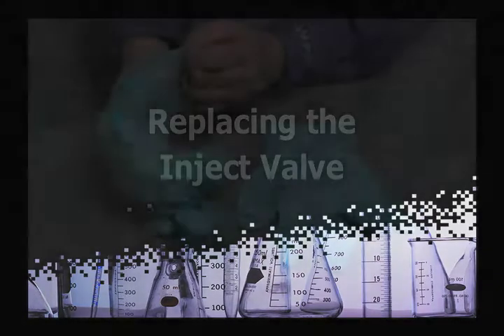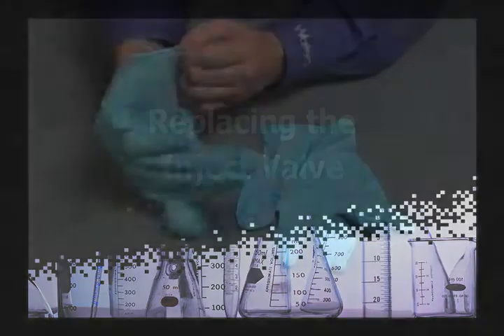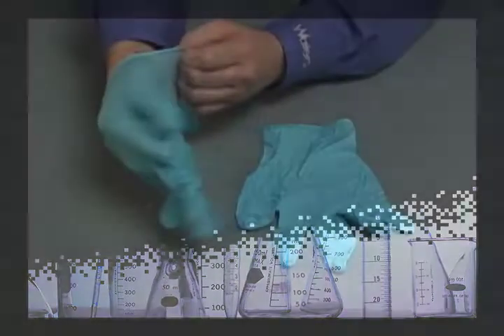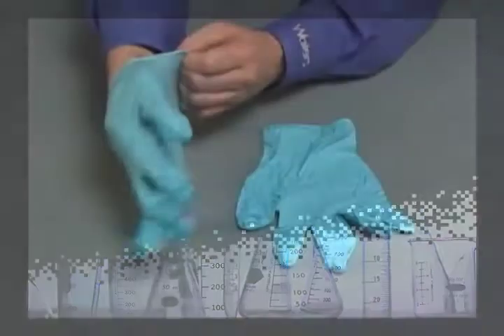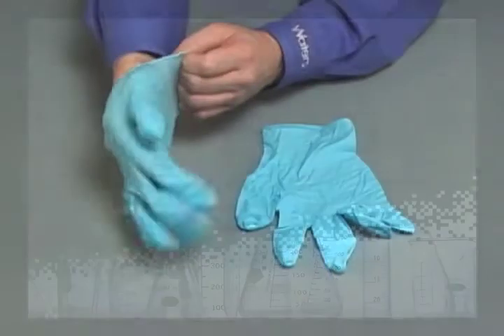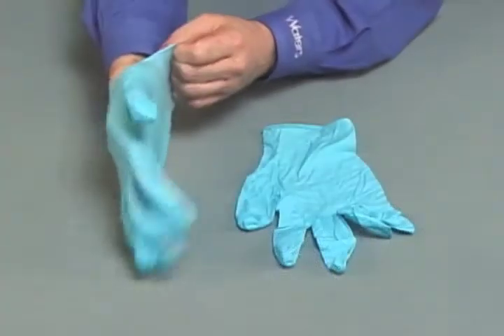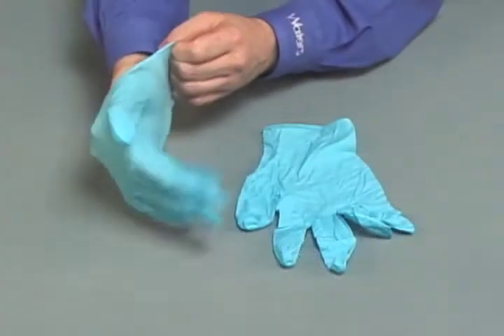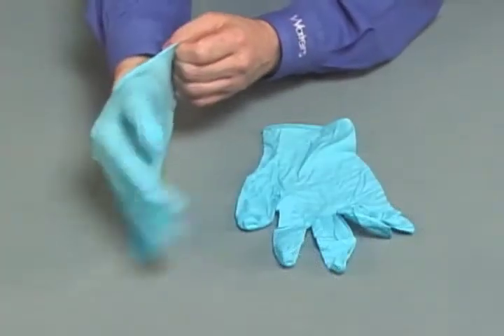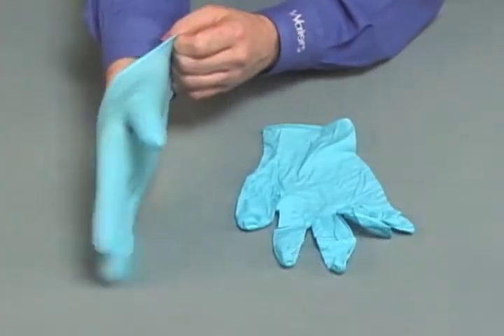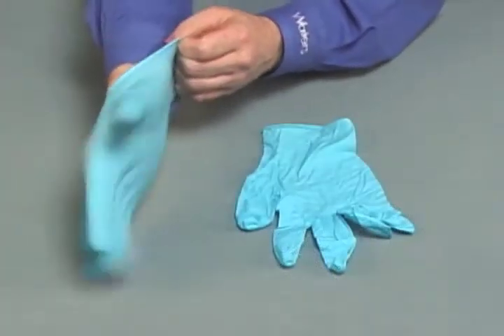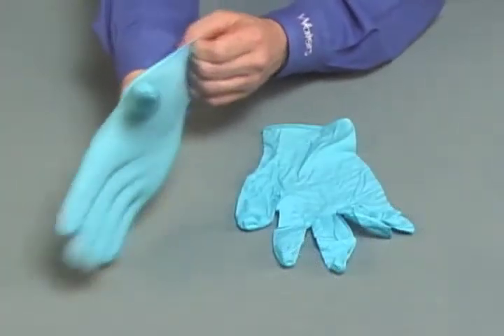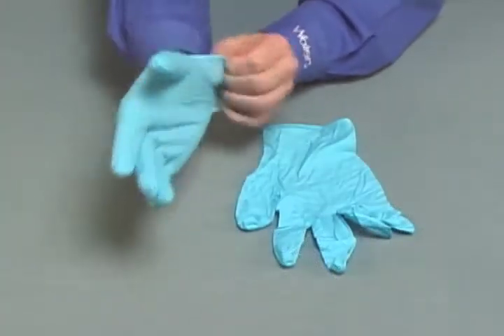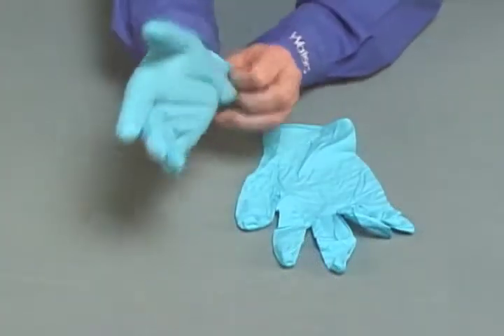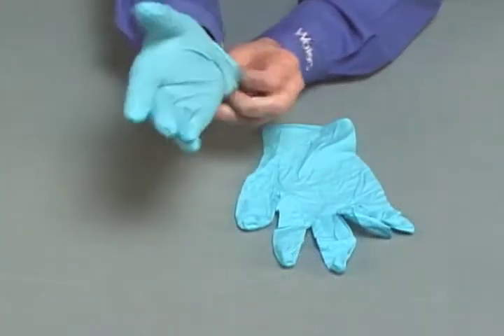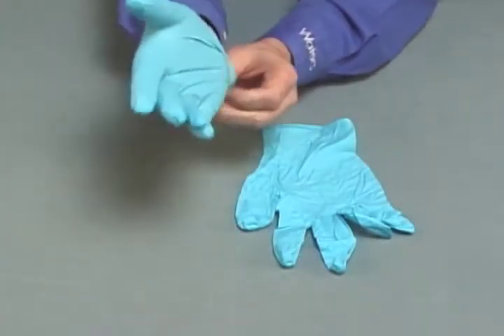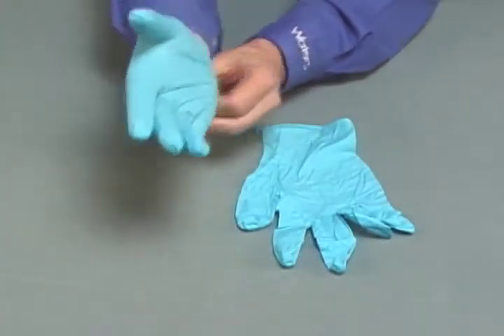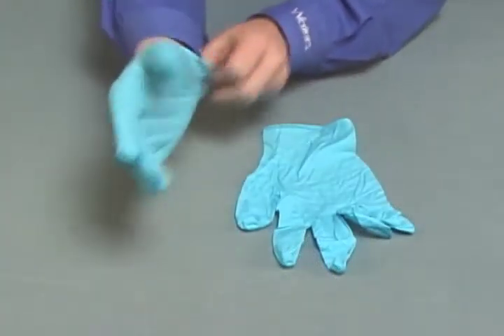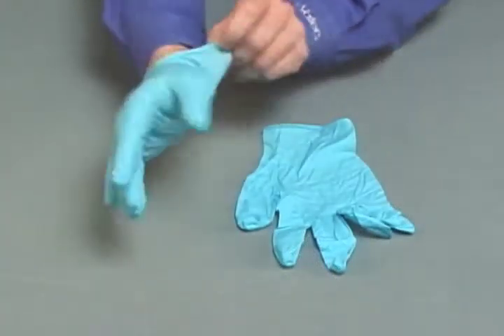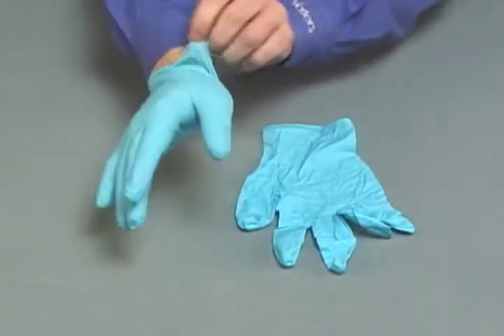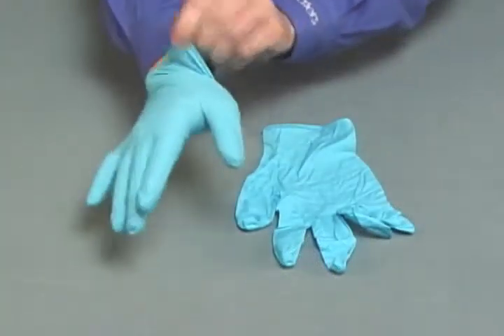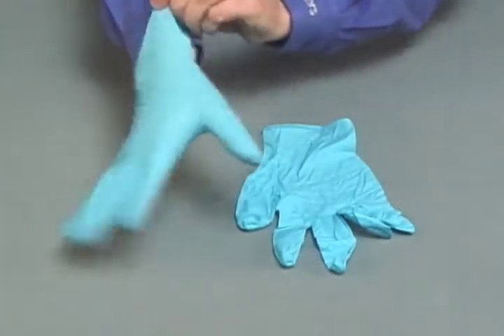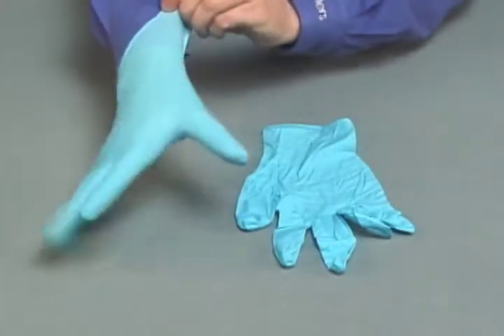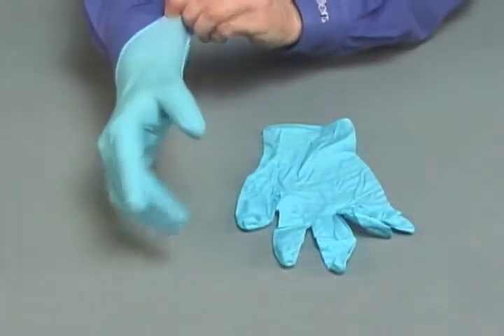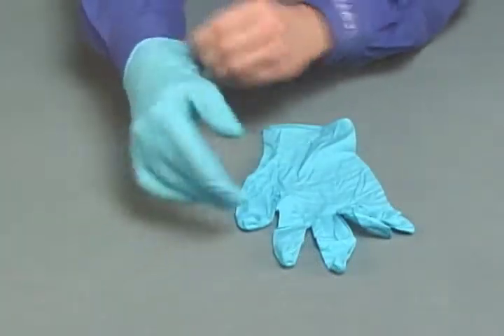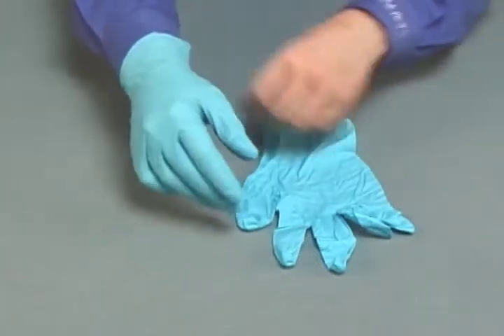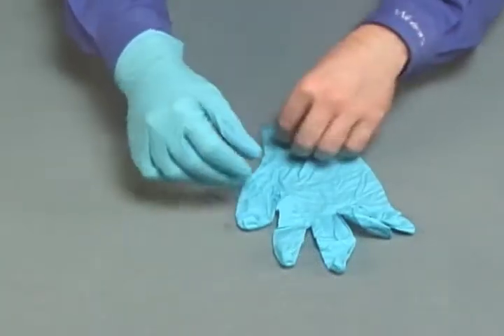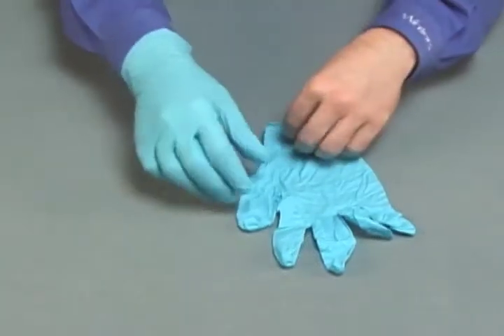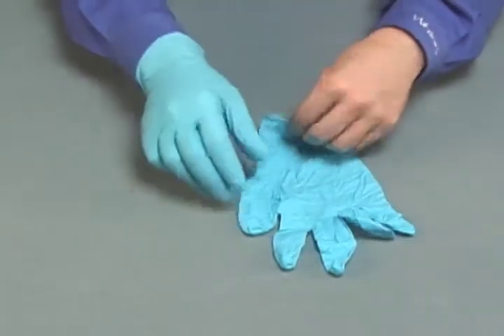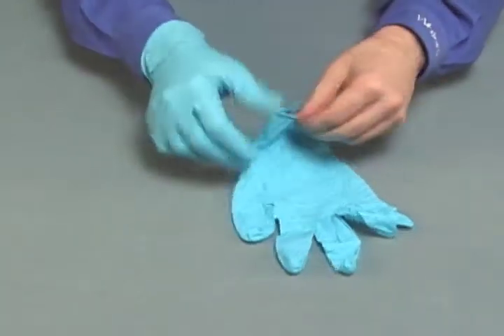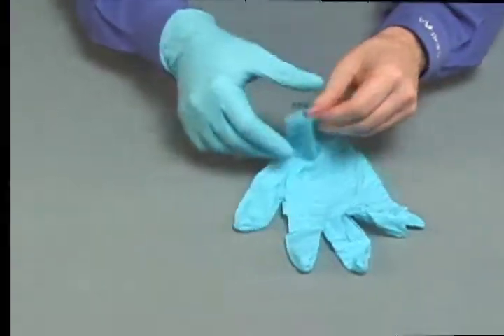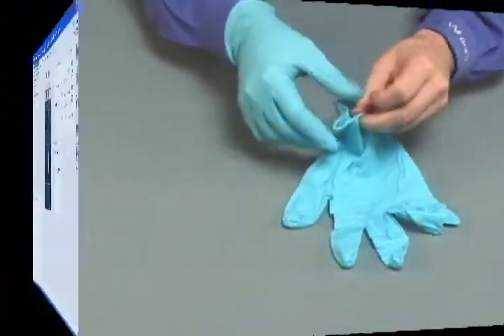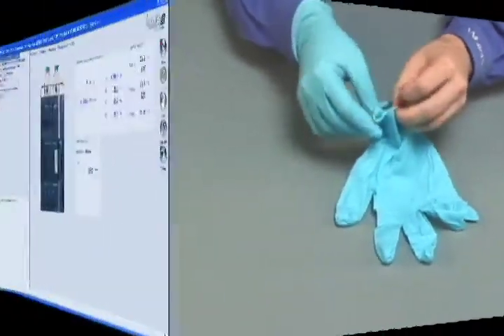Always wear clean, chemical-resistant powder-free gloves when performing this procedure.